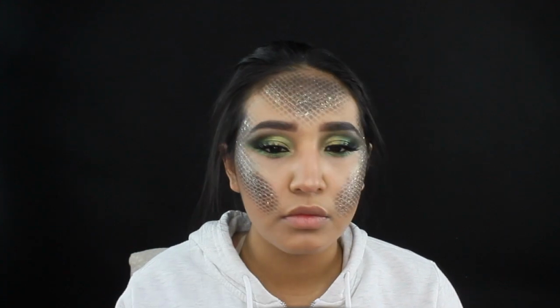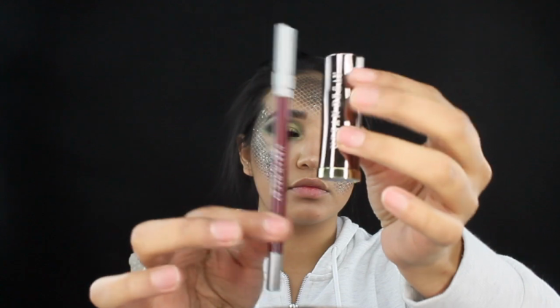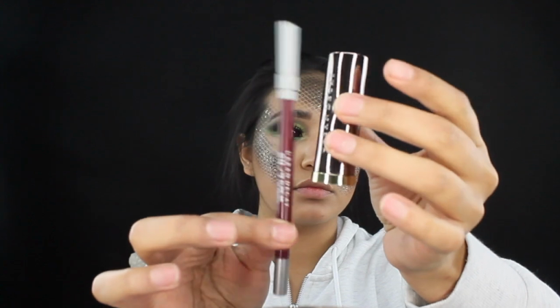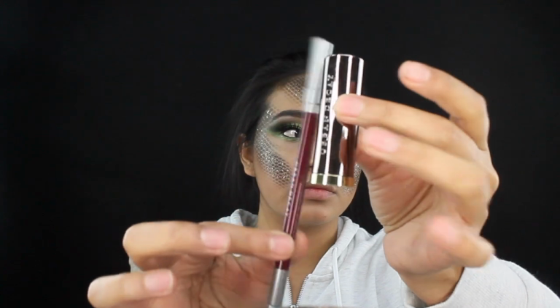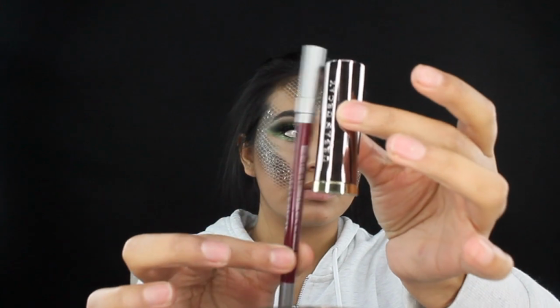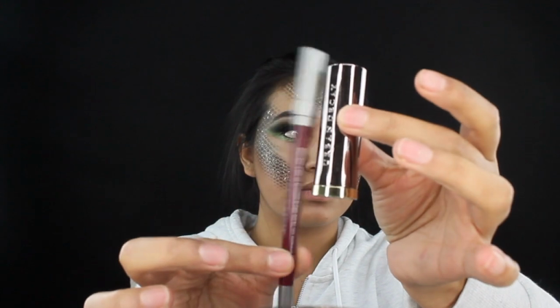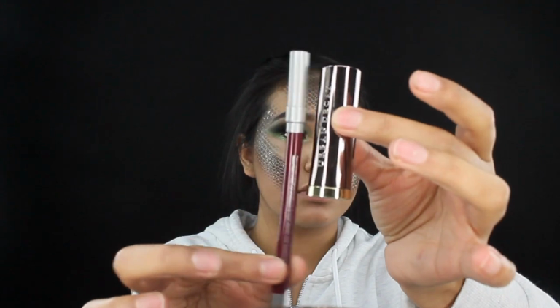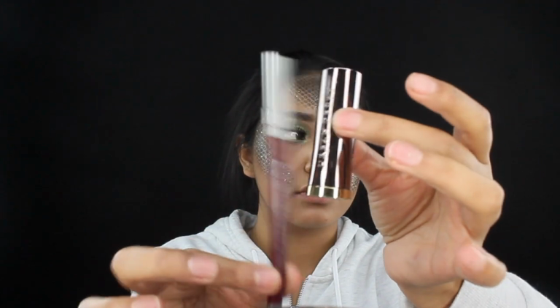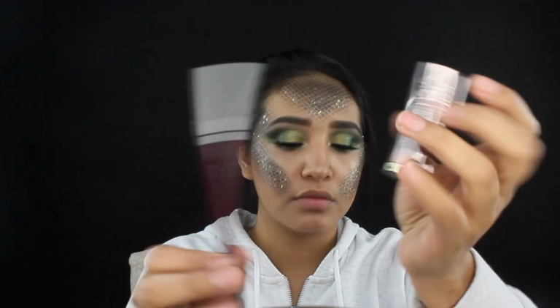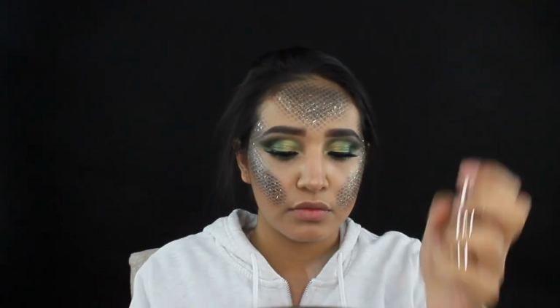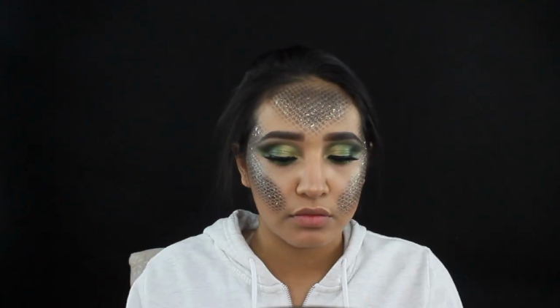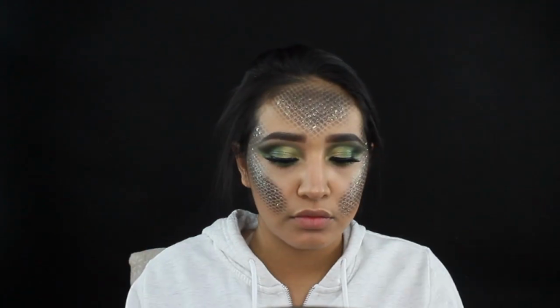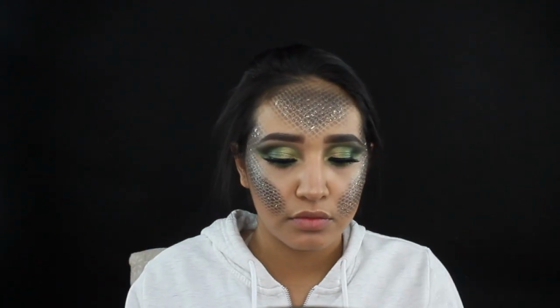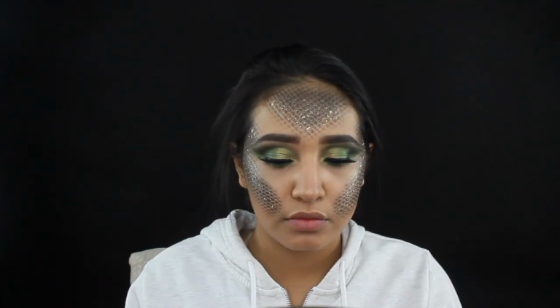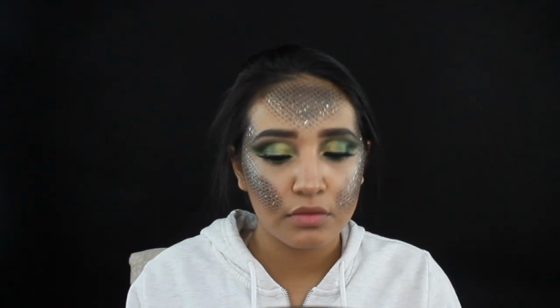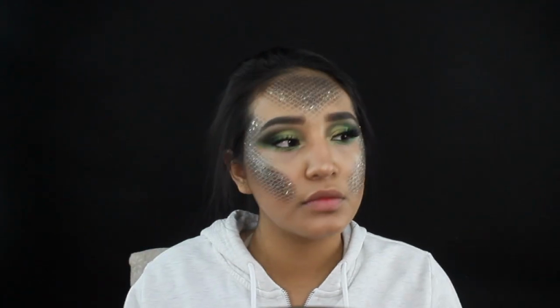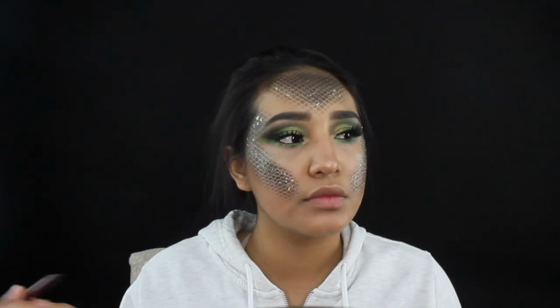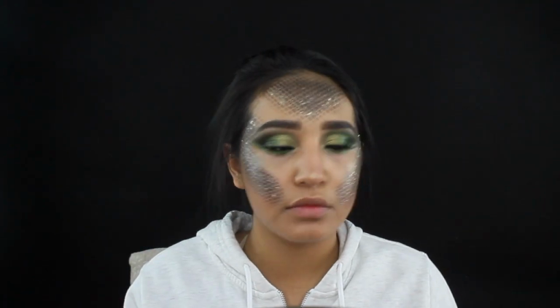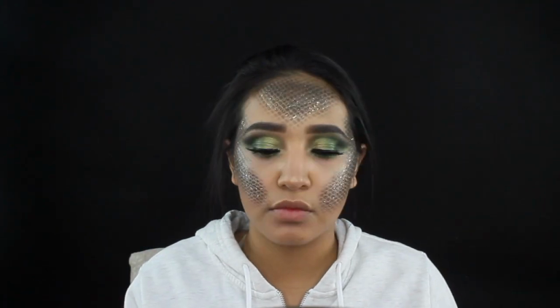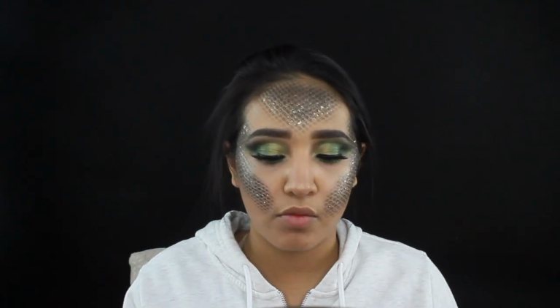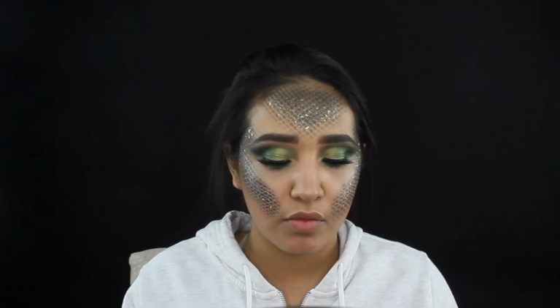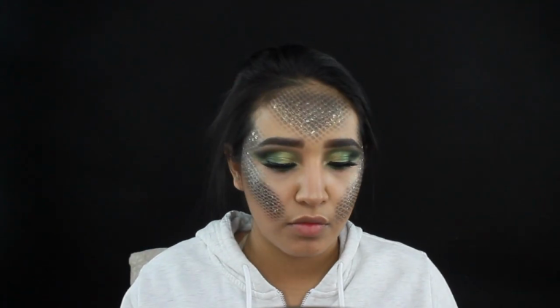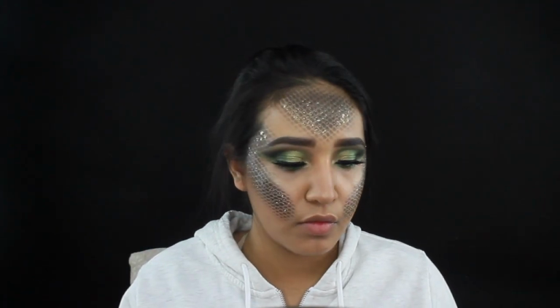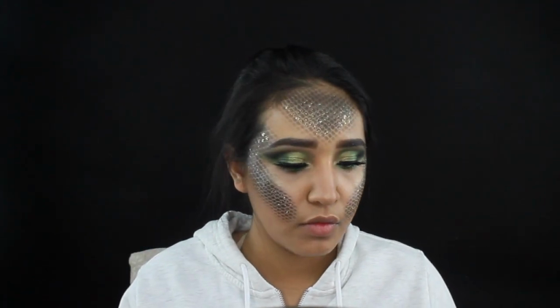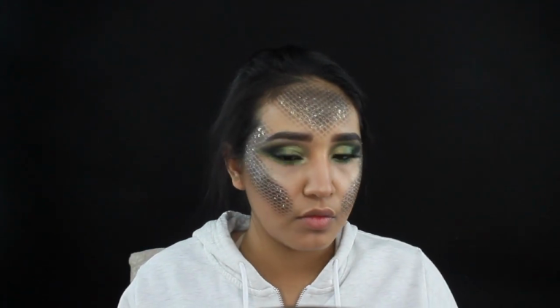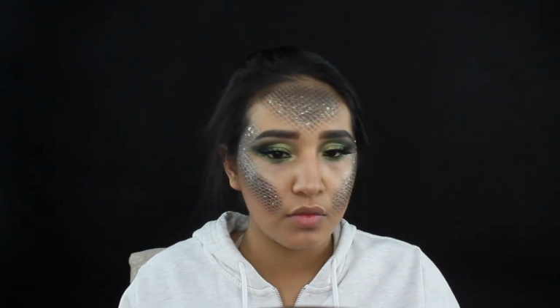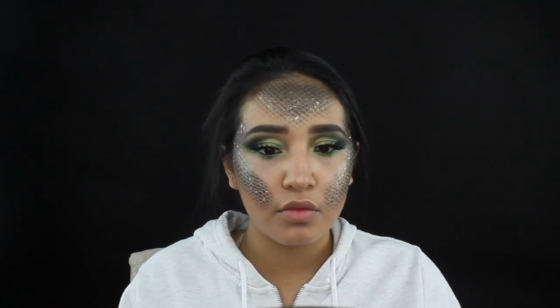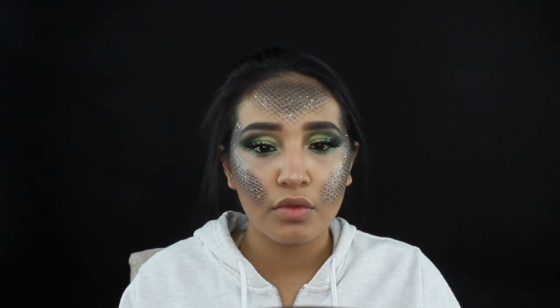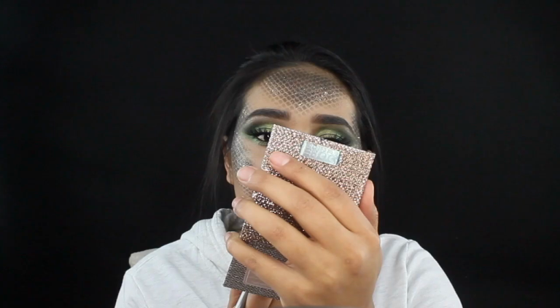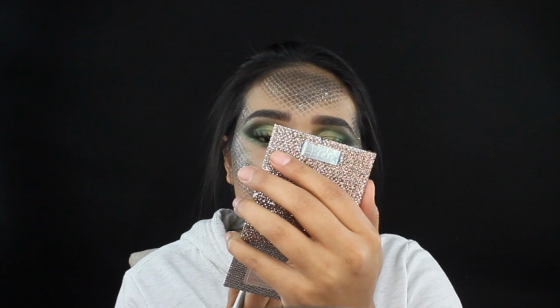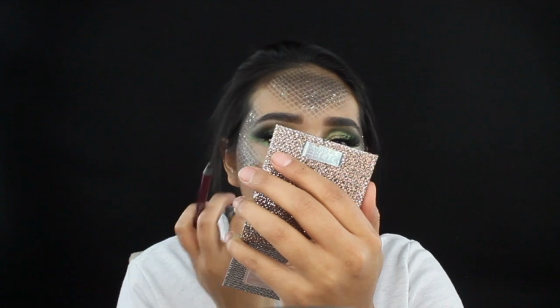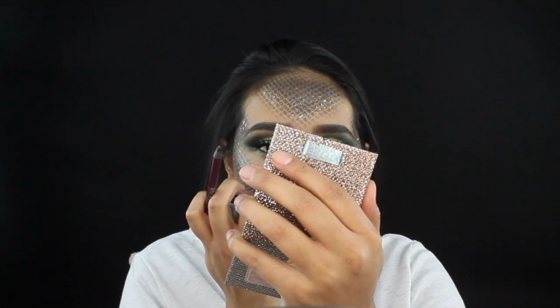For the lips, I'm gonna be grabbing this lip kit by Urban Decay in color Black Male.